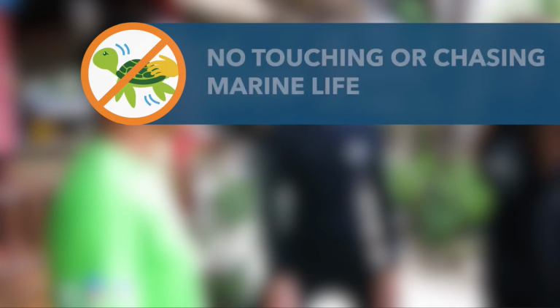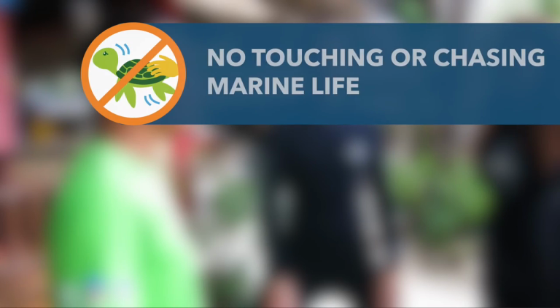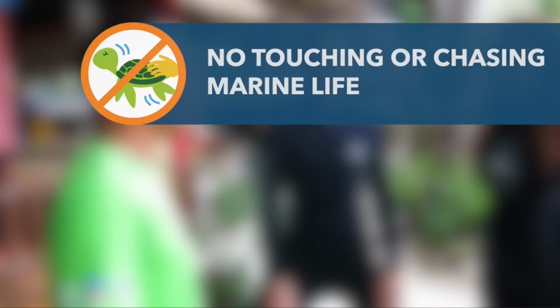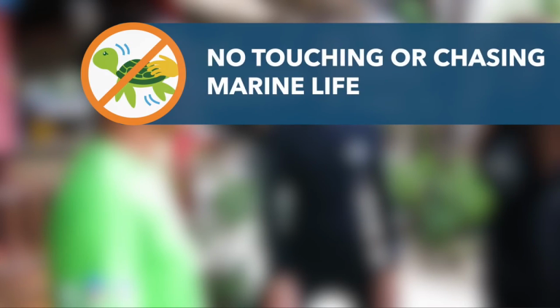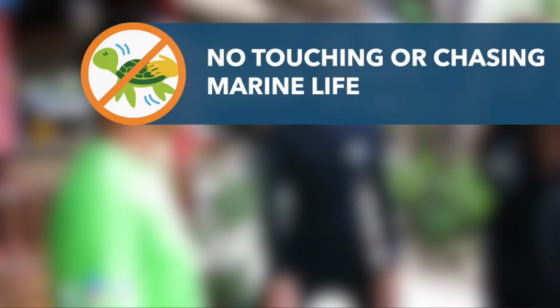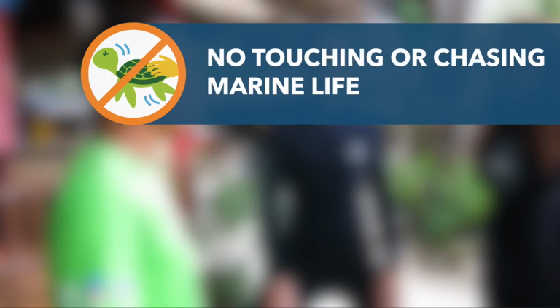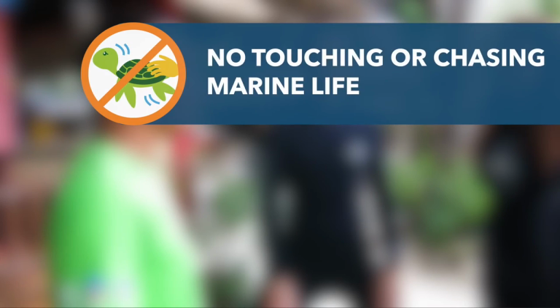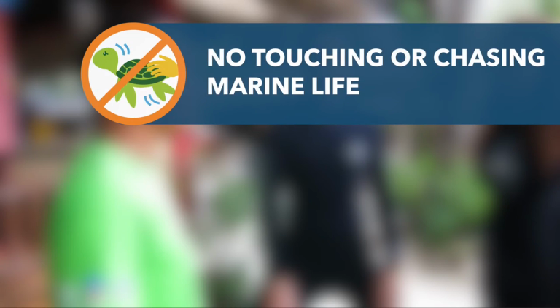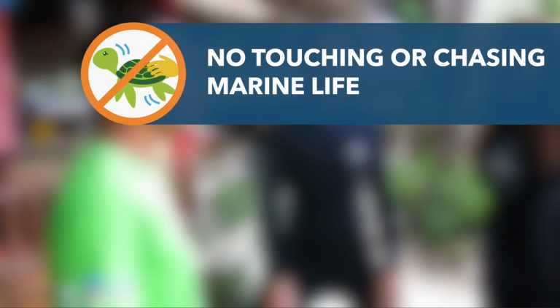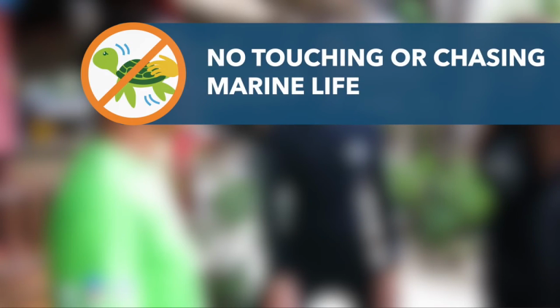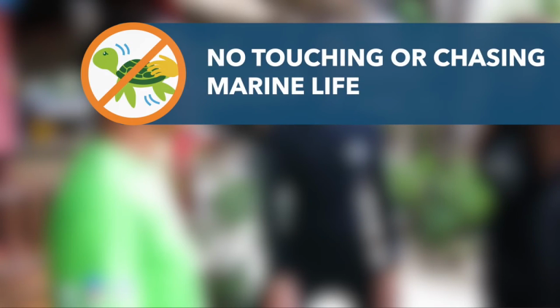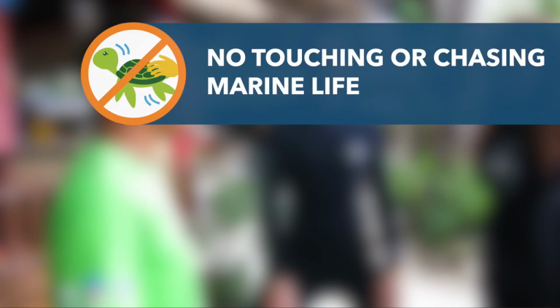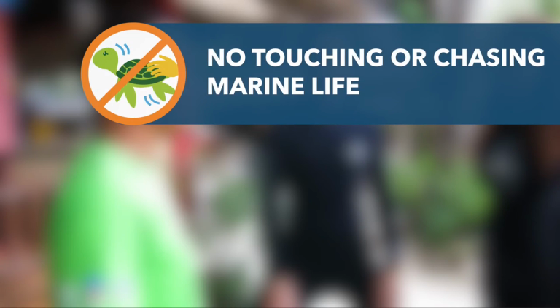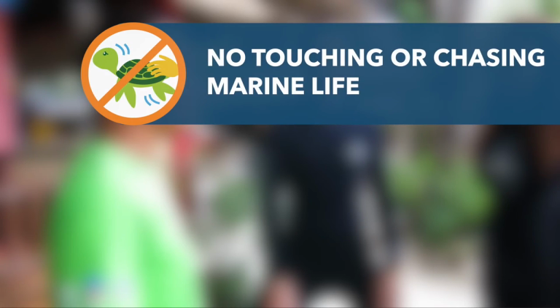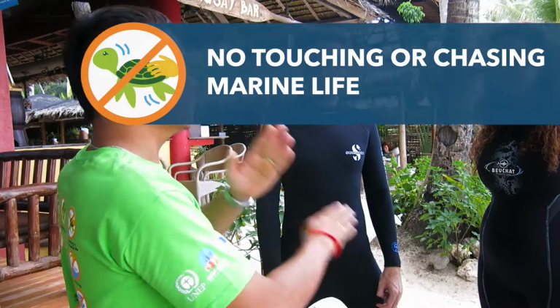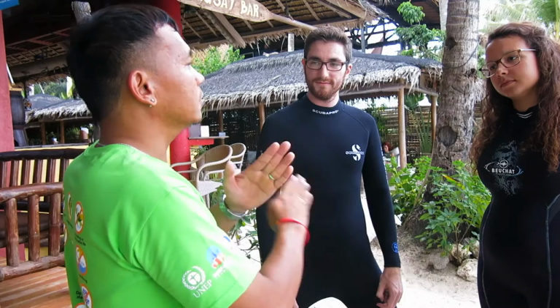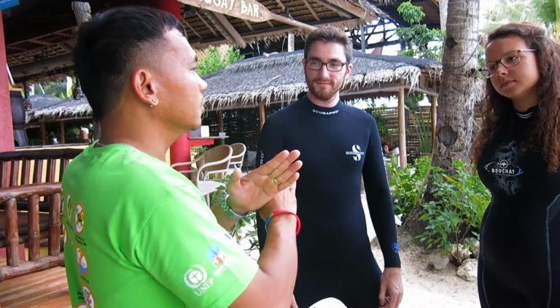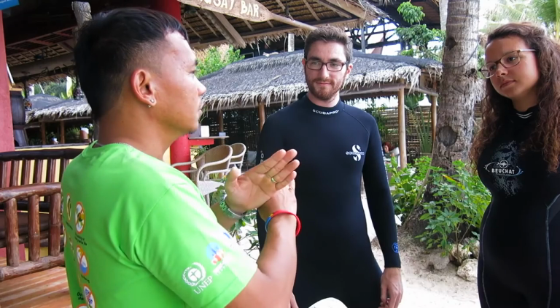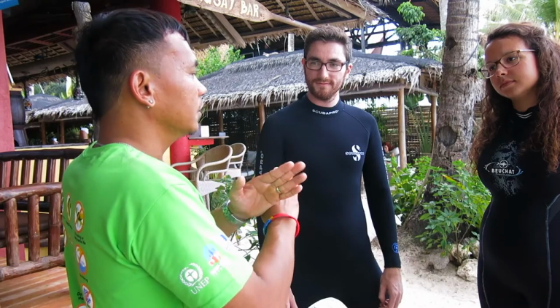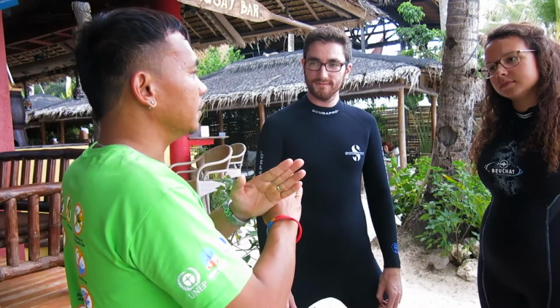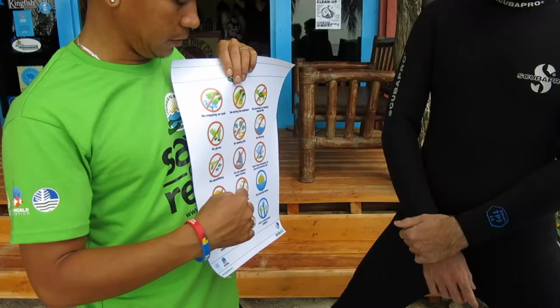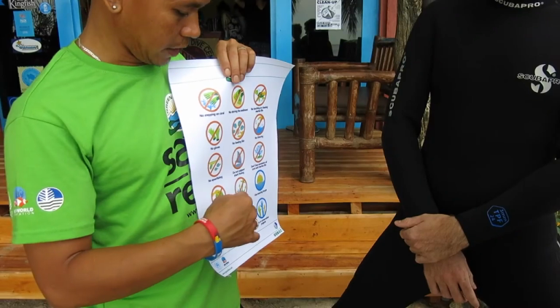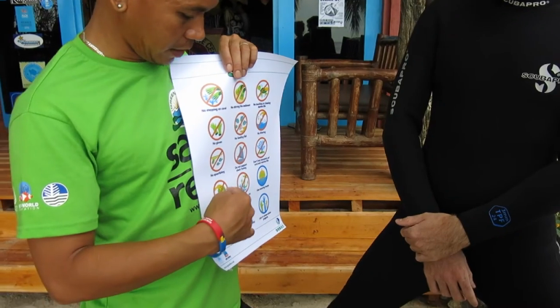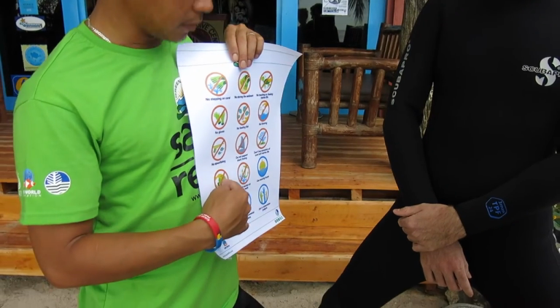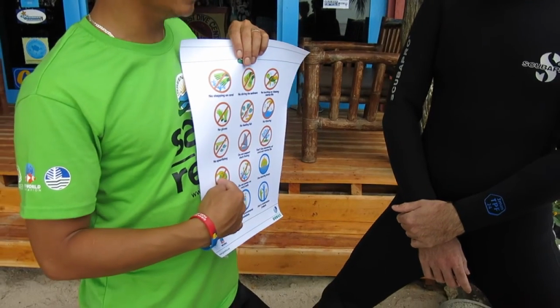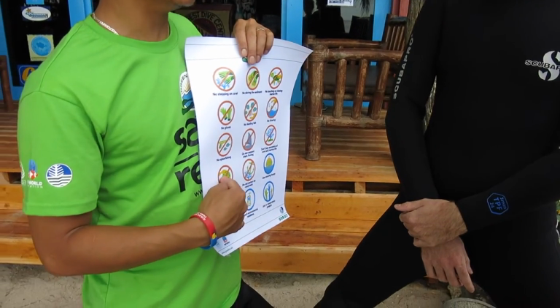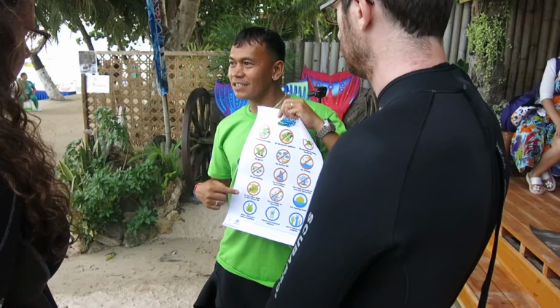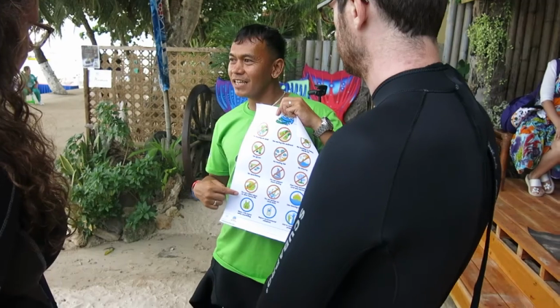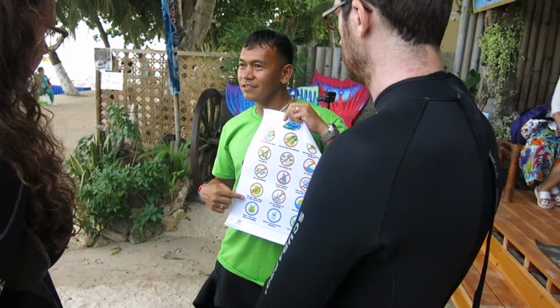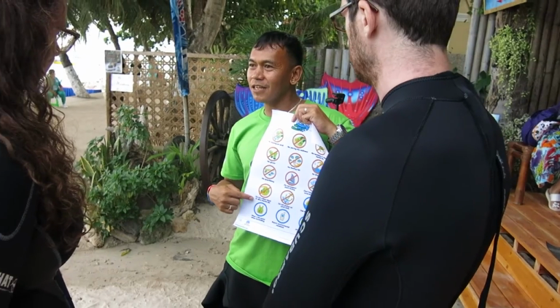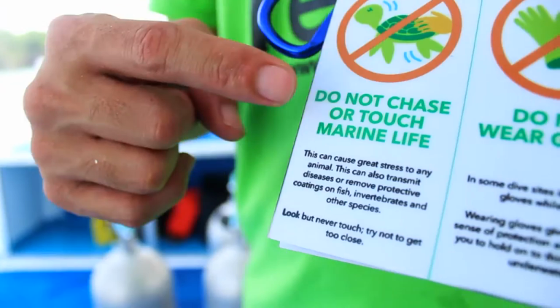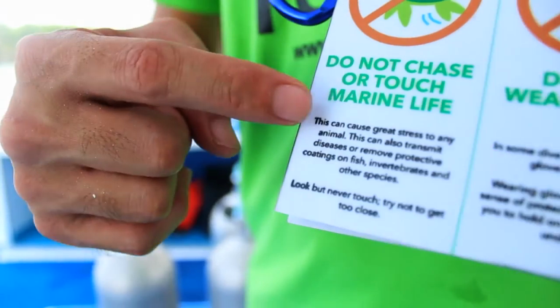Respect marine life. Chasing or harassing animals can cause stress and harm. Ensure guests respect their space.